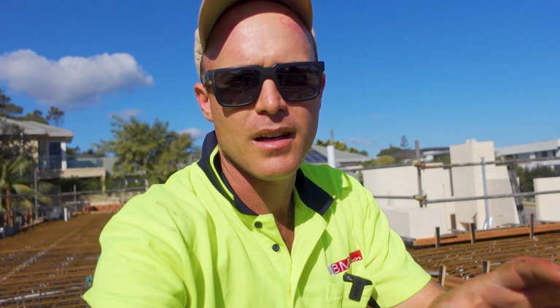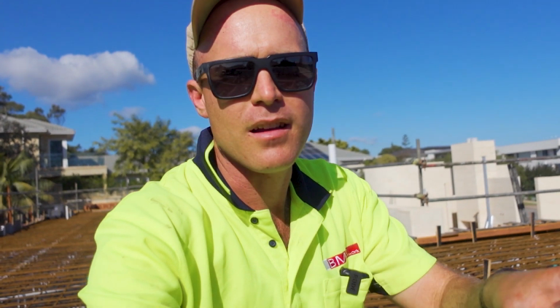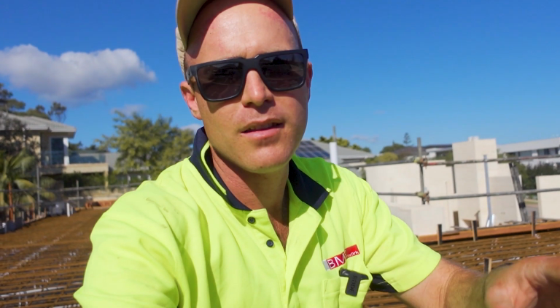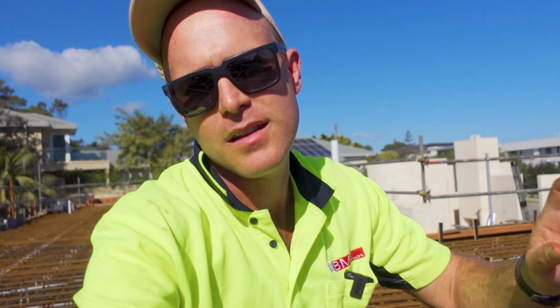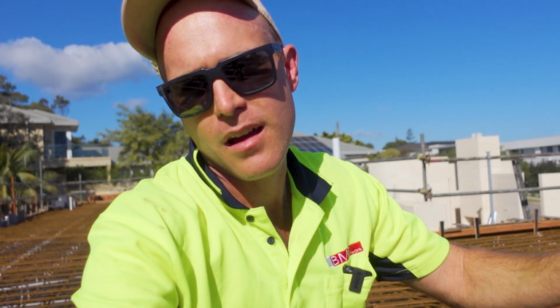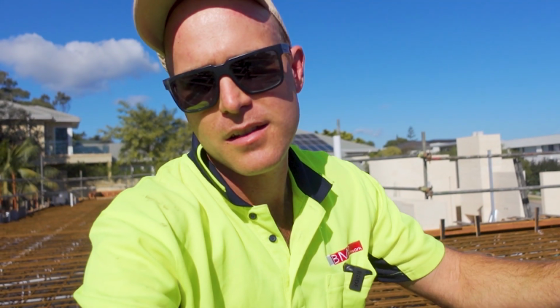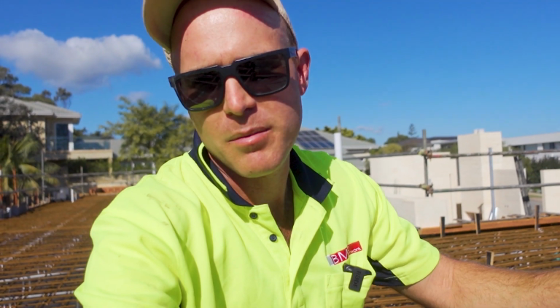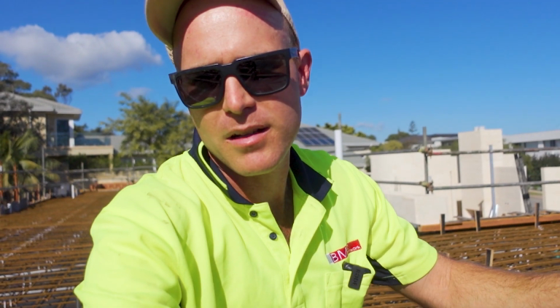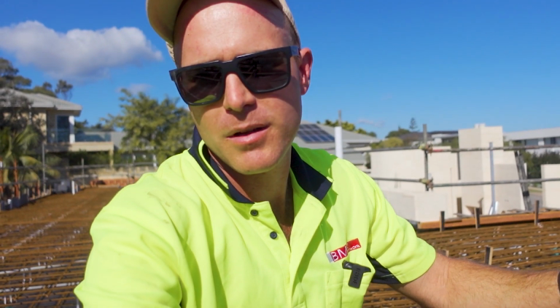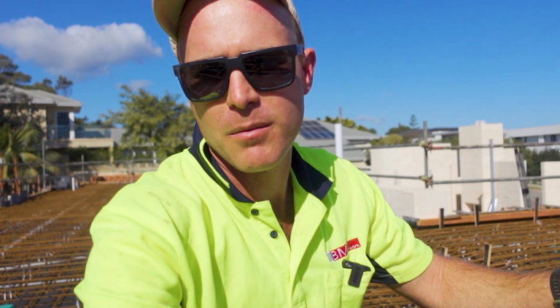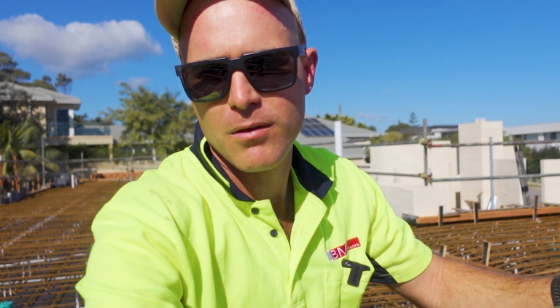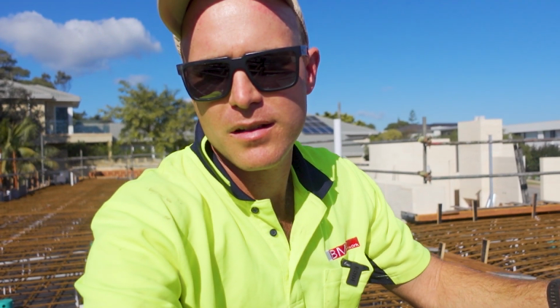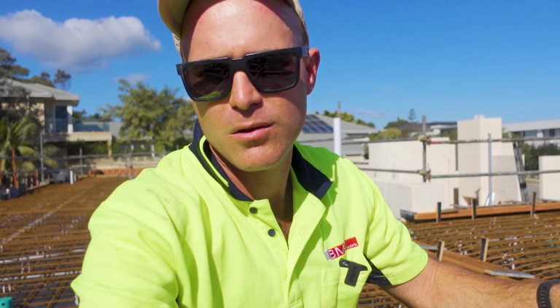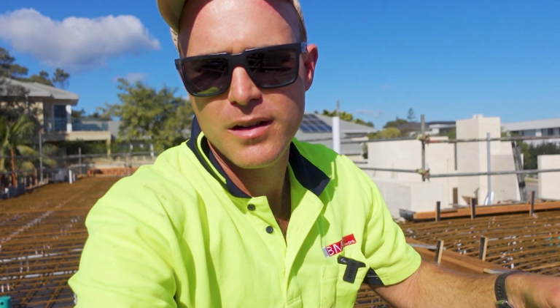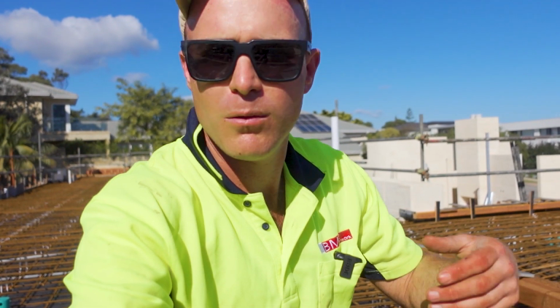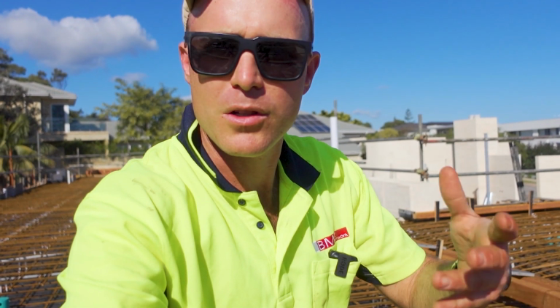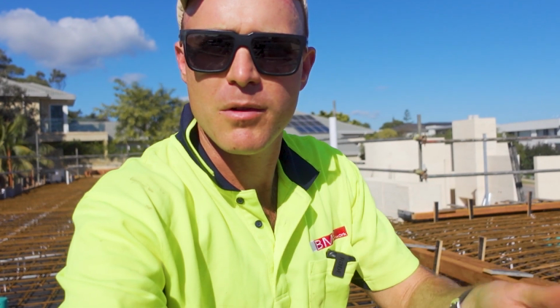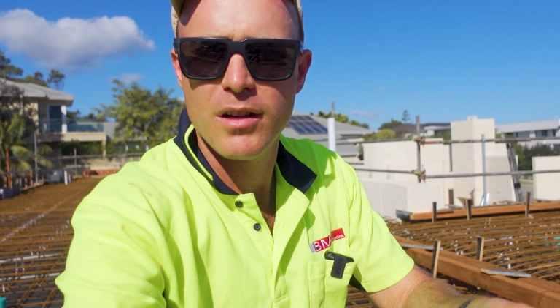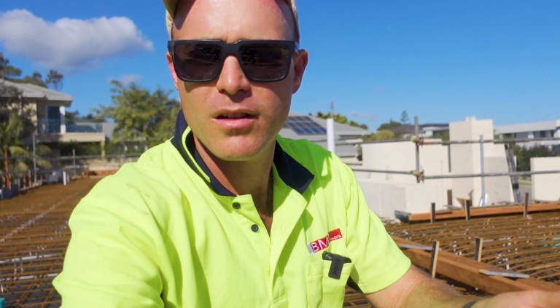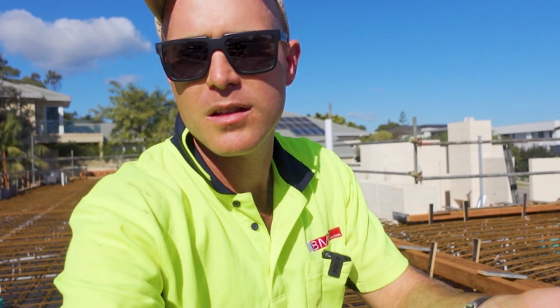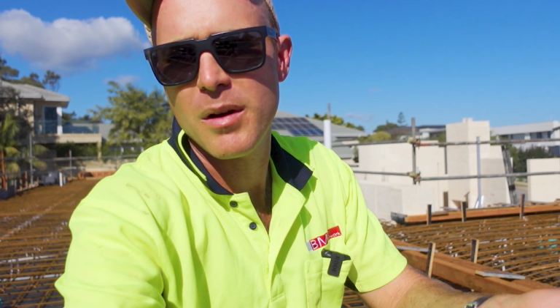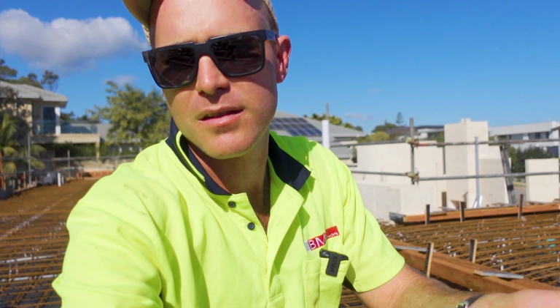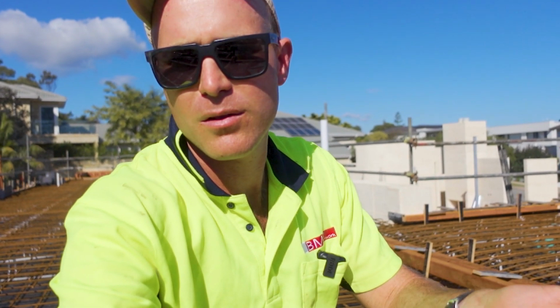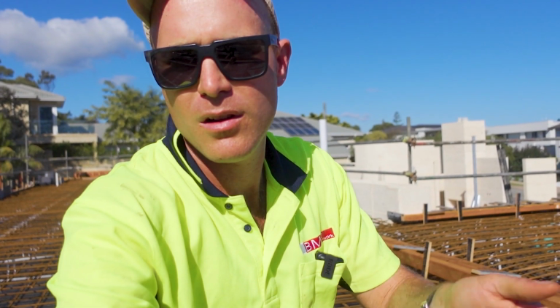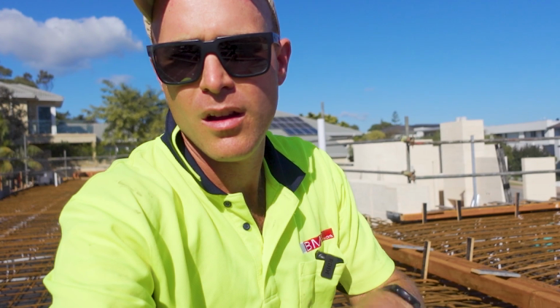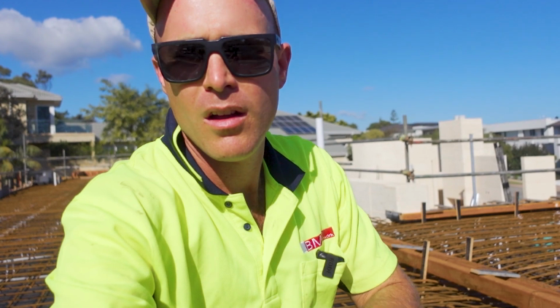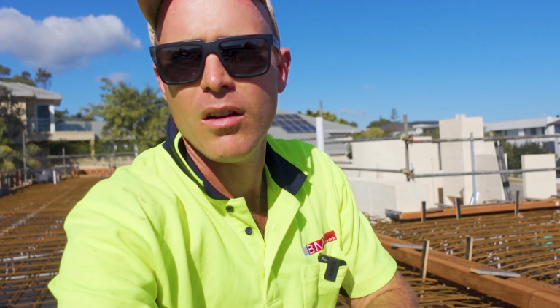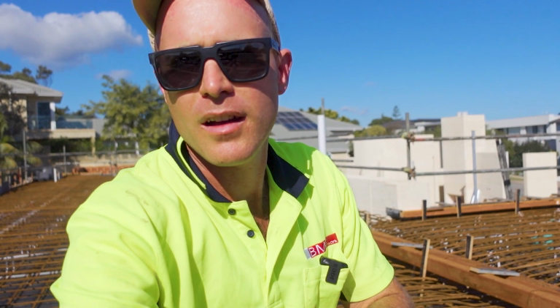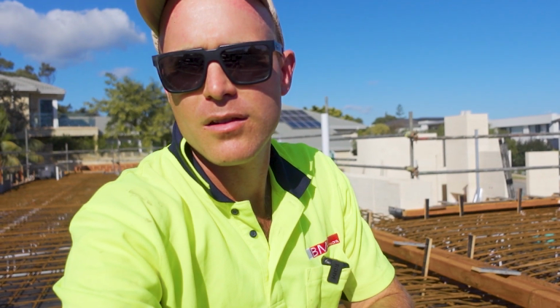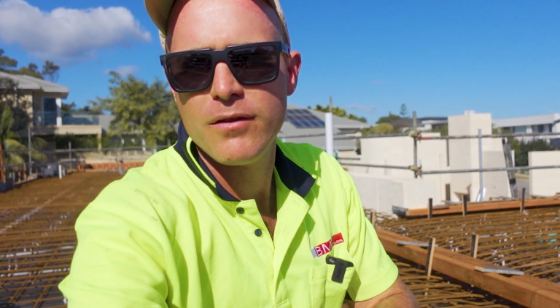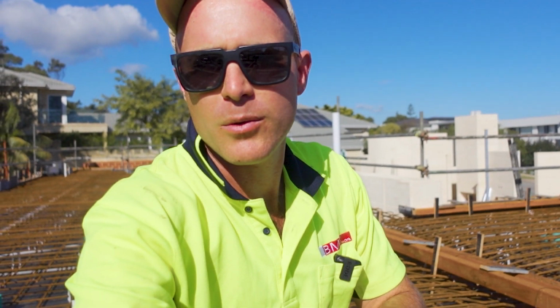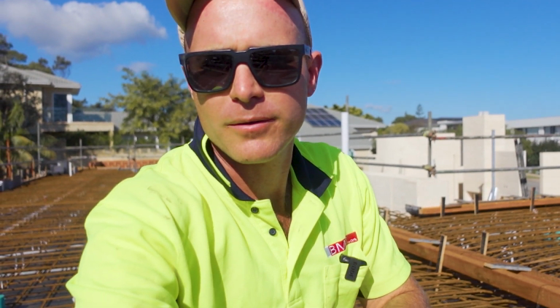G'day. This house is about to become a three-story. Watch my video — this is part two on how to do the formwork.